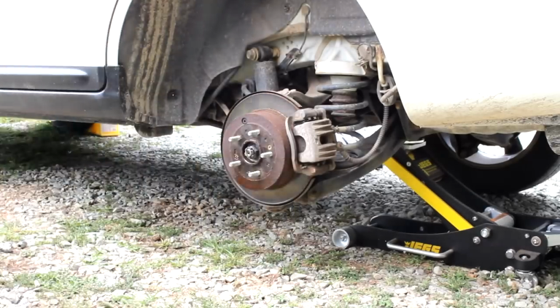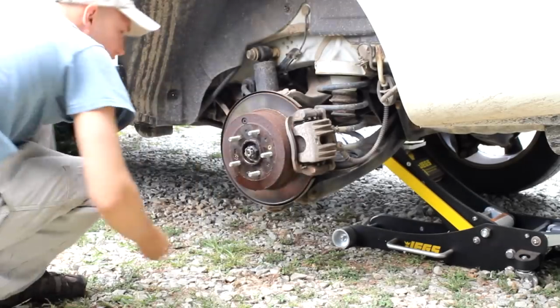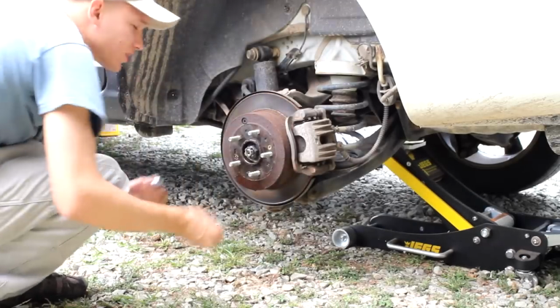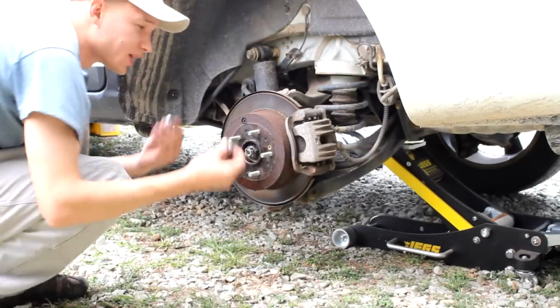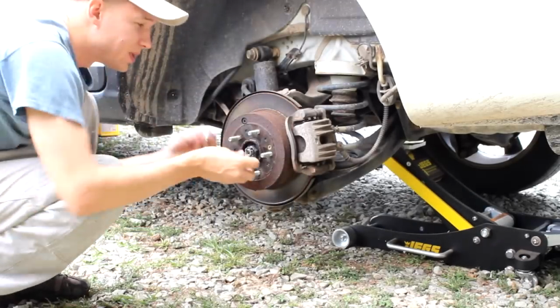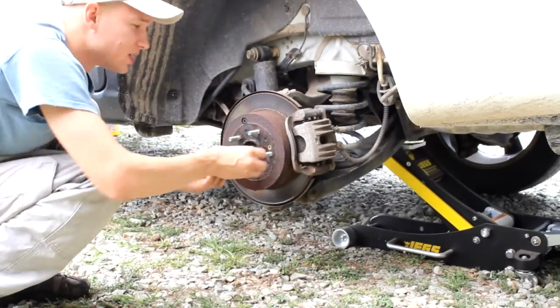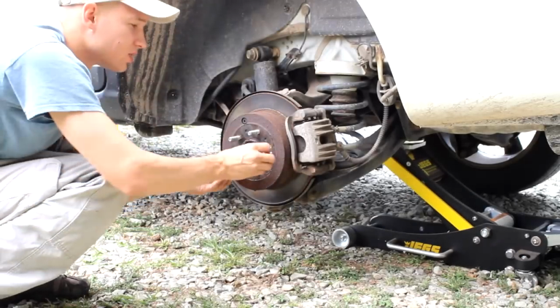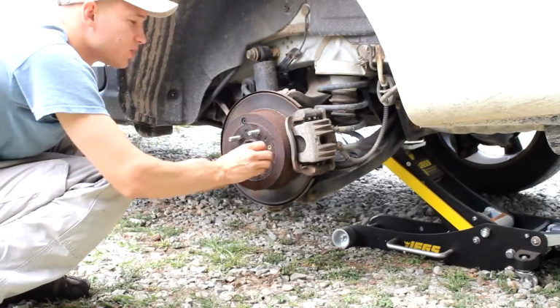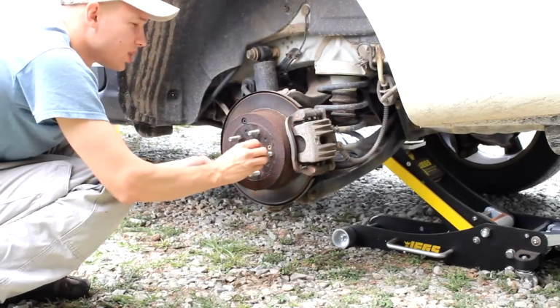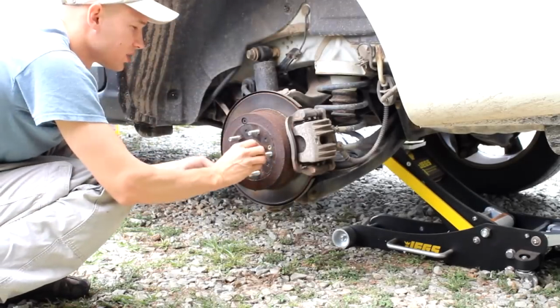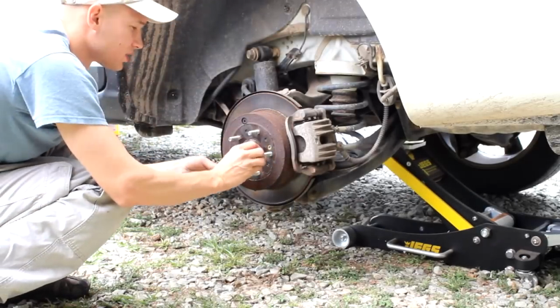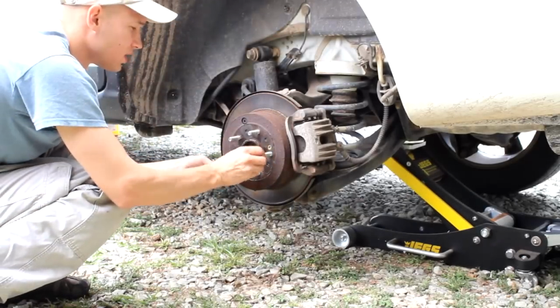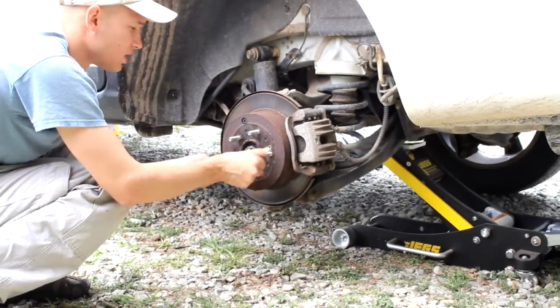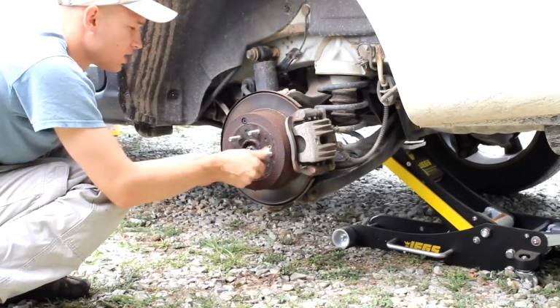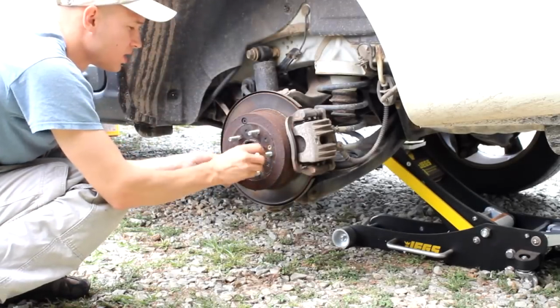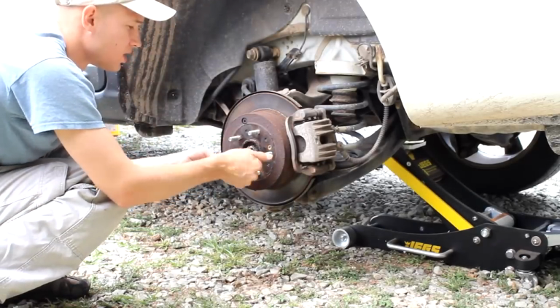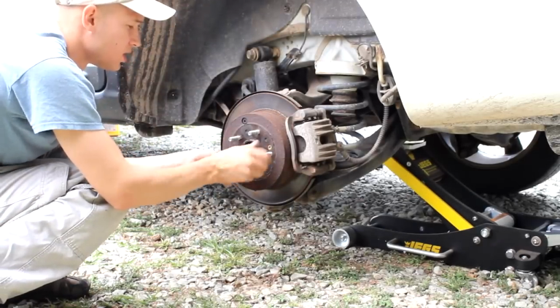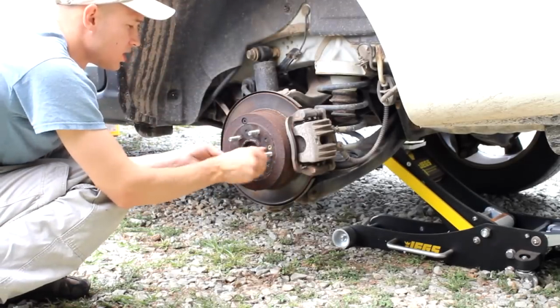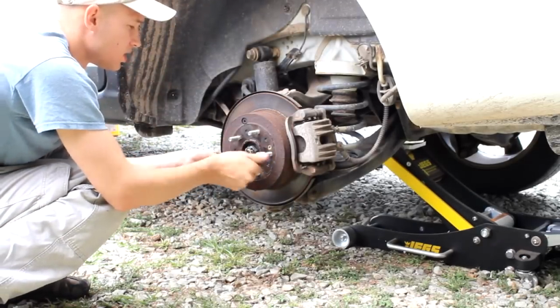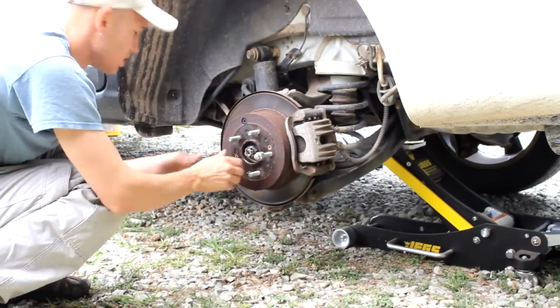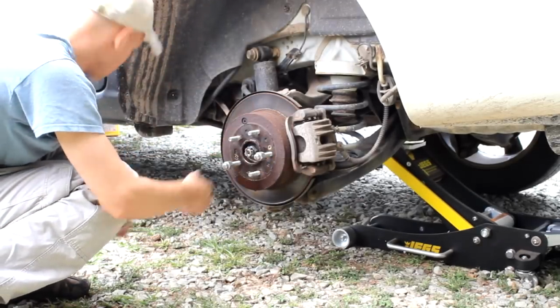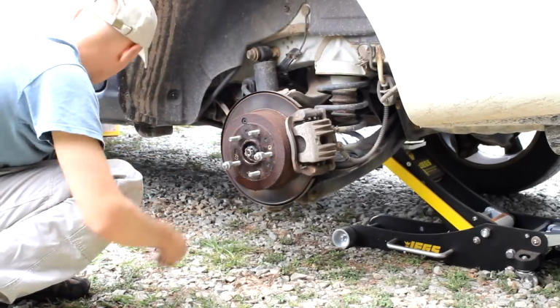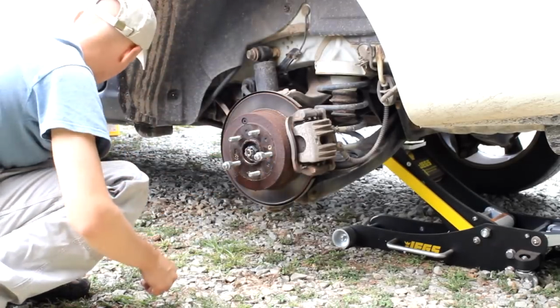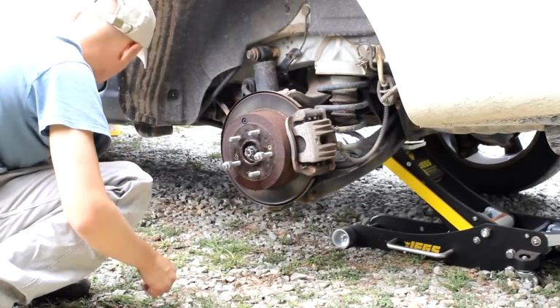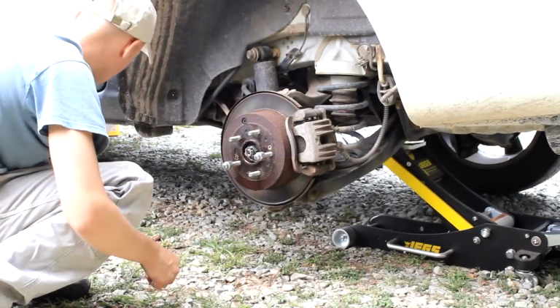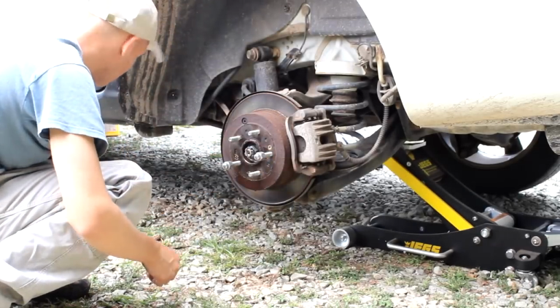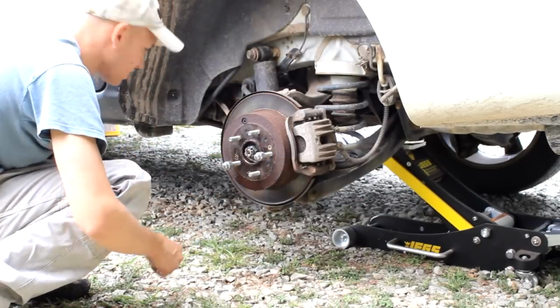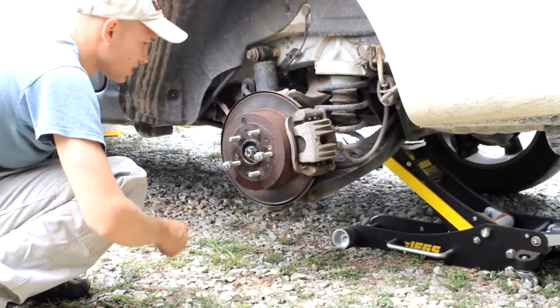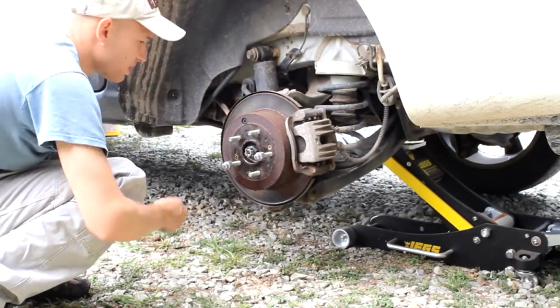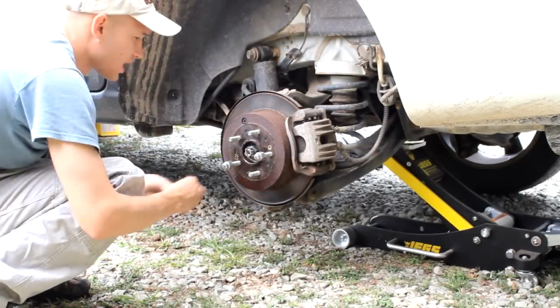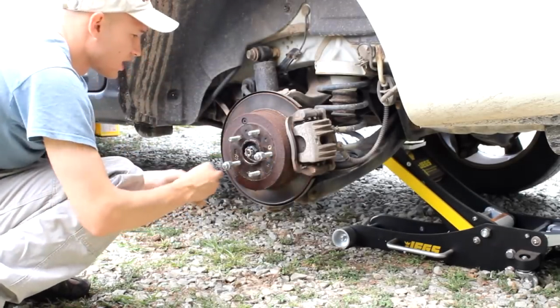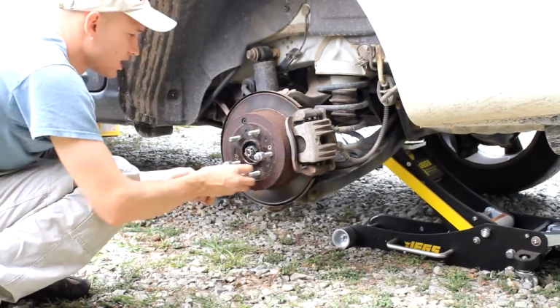If you're like me and you lose parts, put the lug nuts back on.